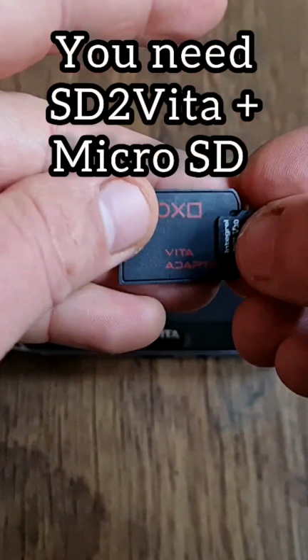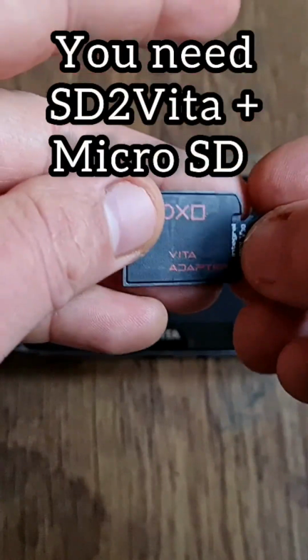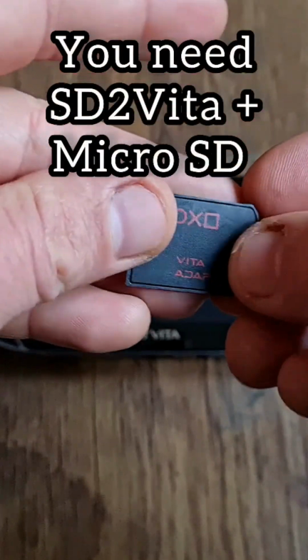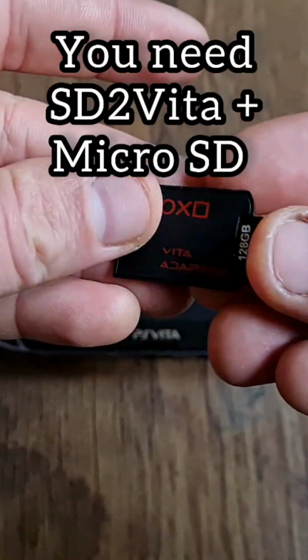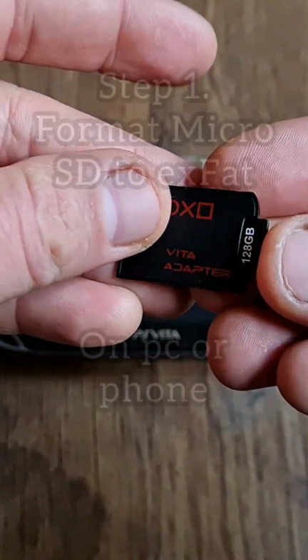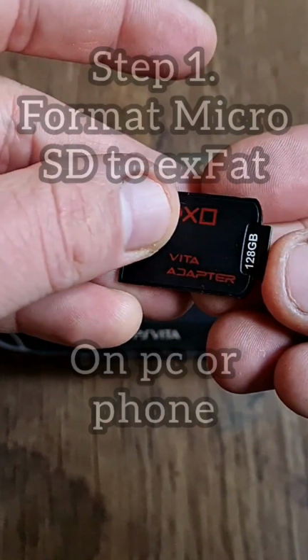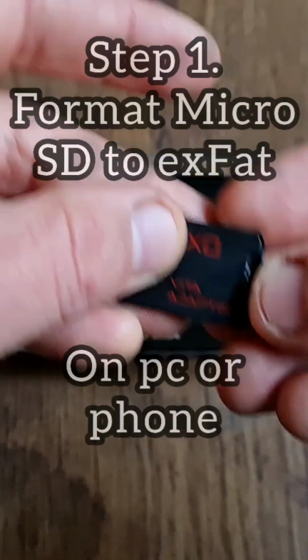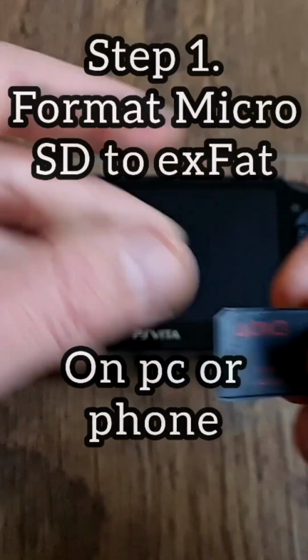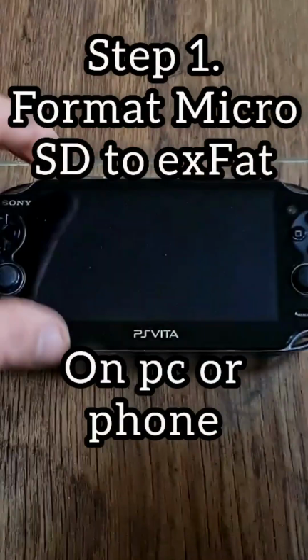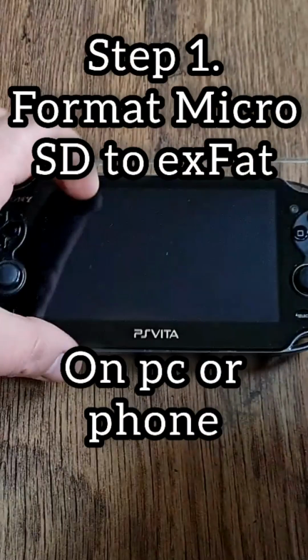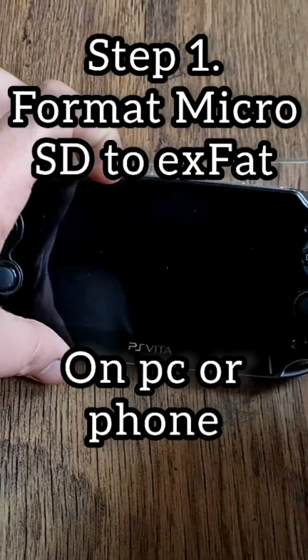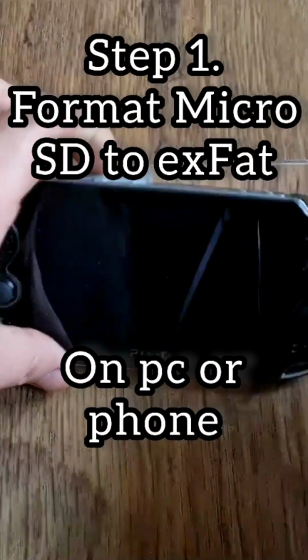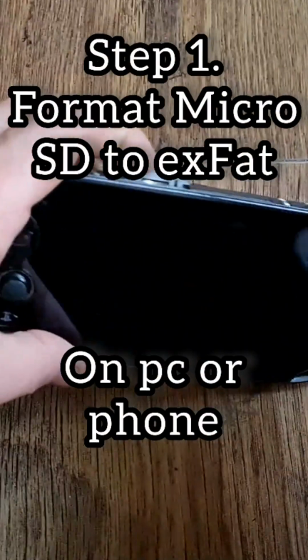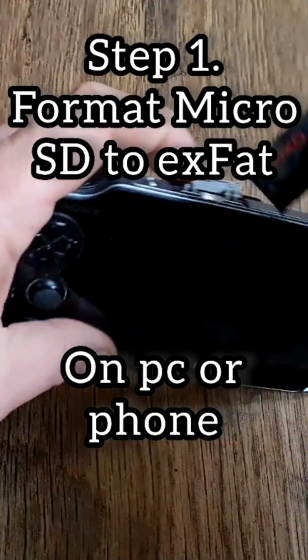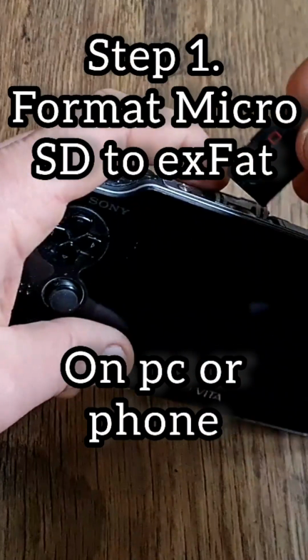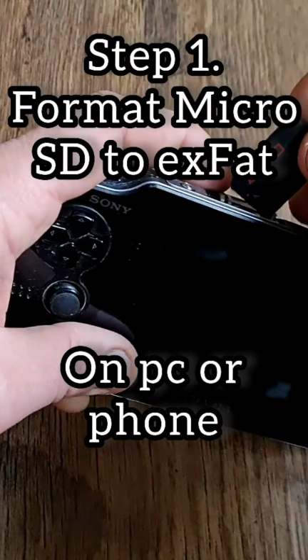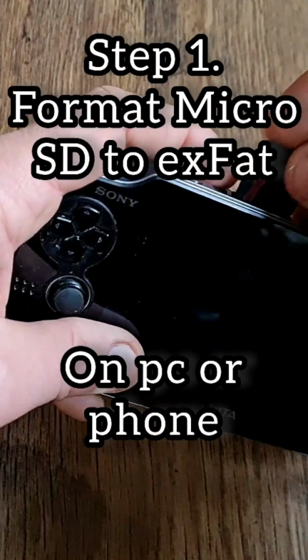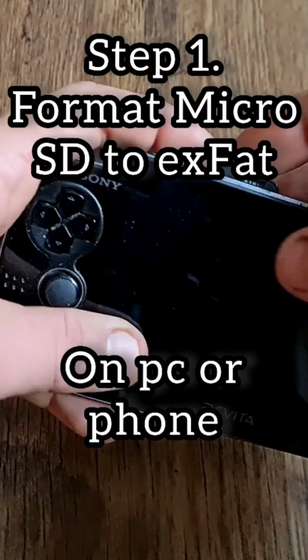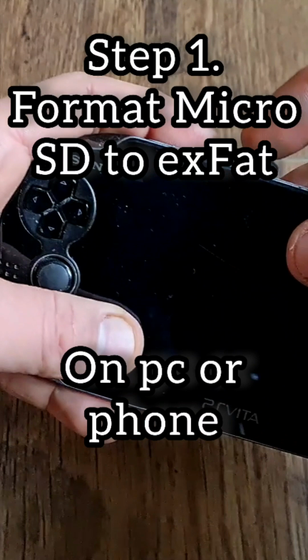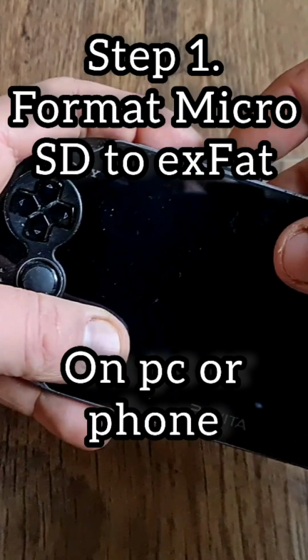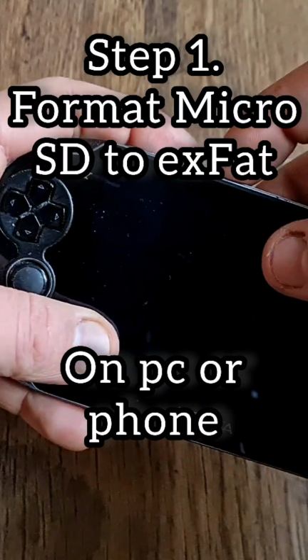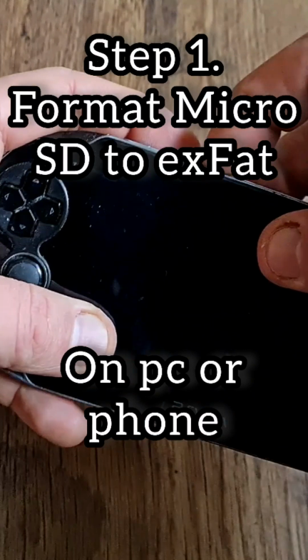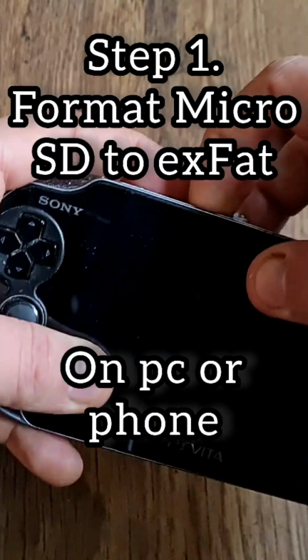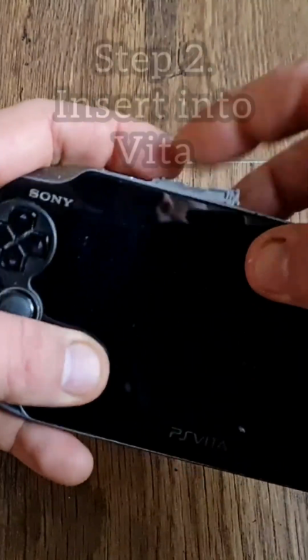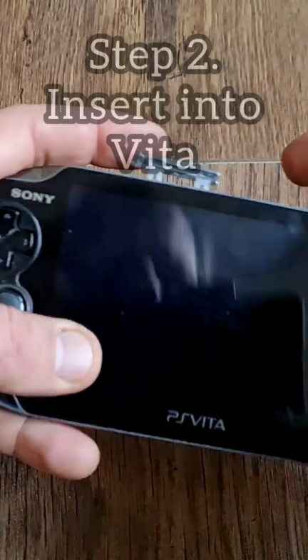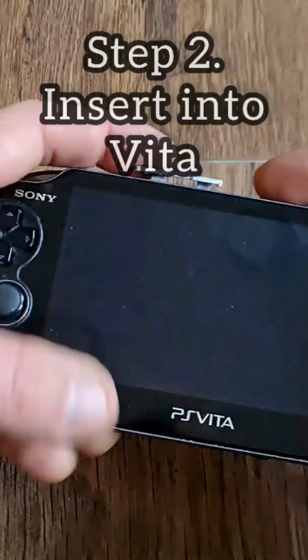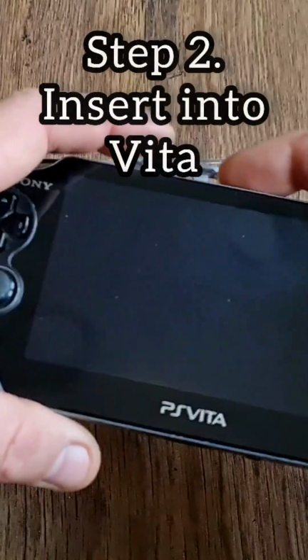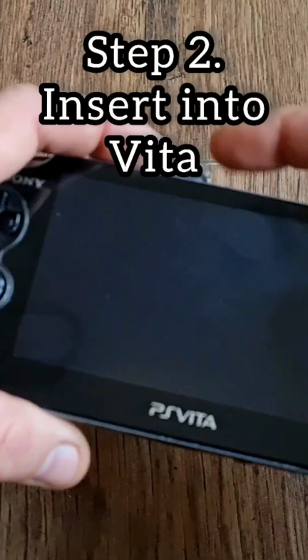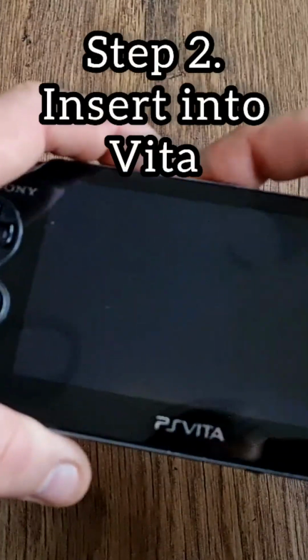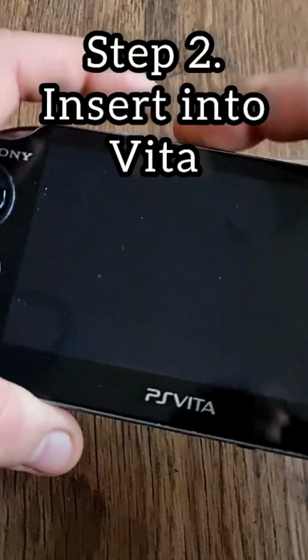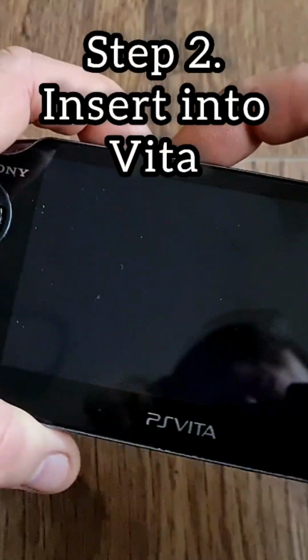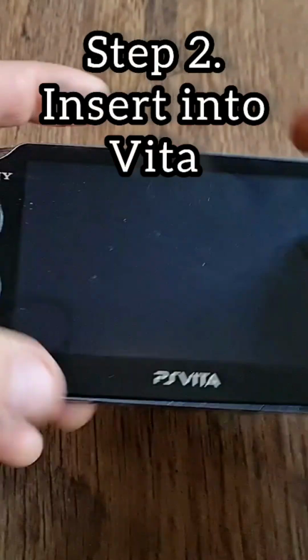Step 1: Format the microSD card into exFAT format on your PC or smartphone. Step 2: Put it into the adapter and insert it into the Vita.